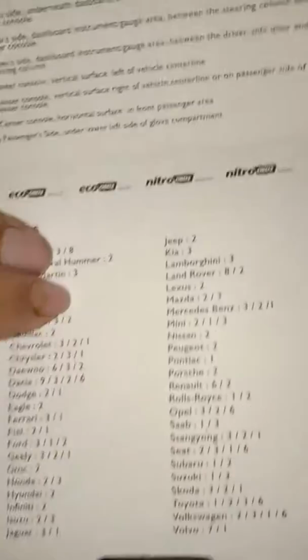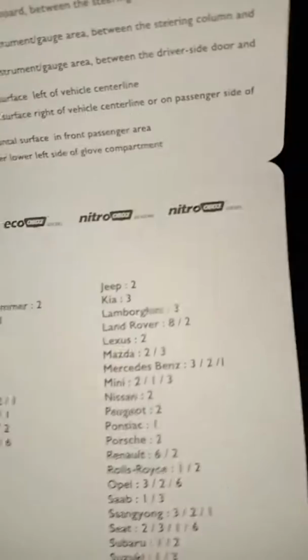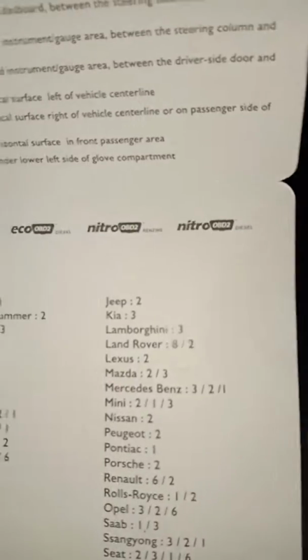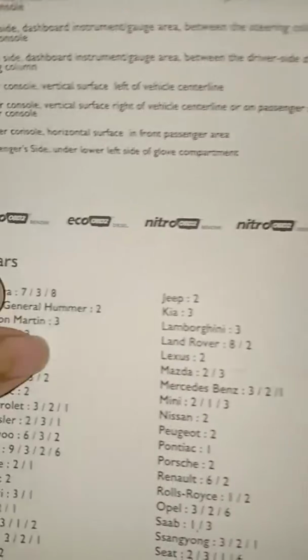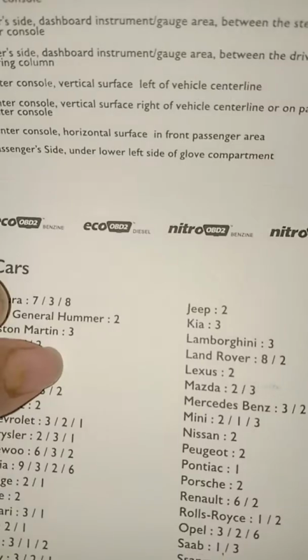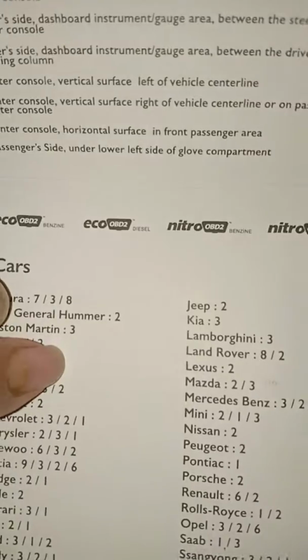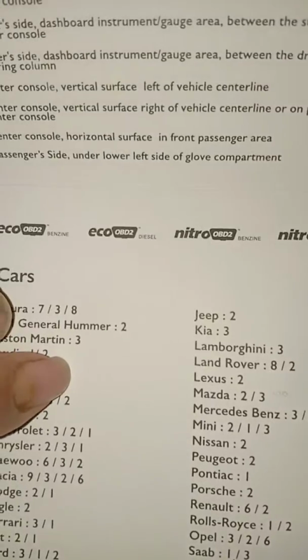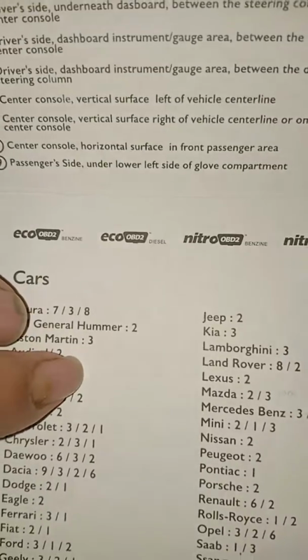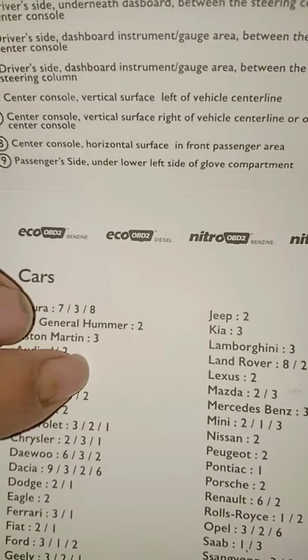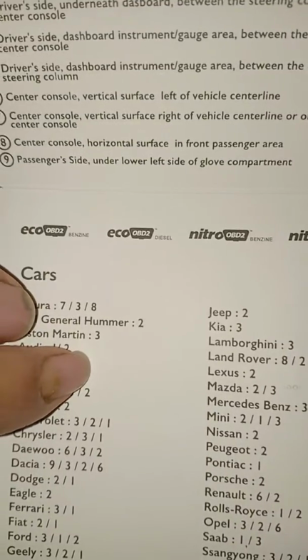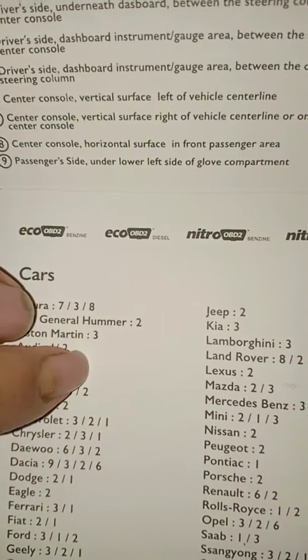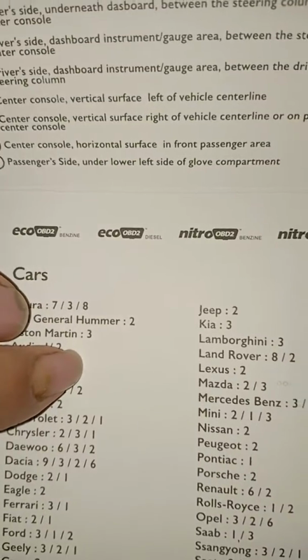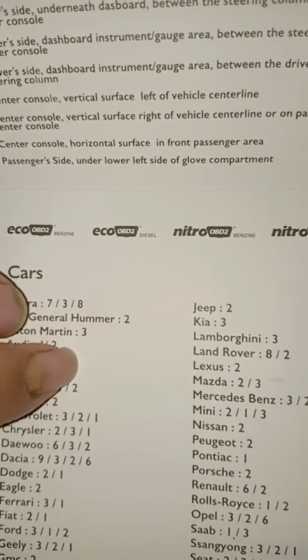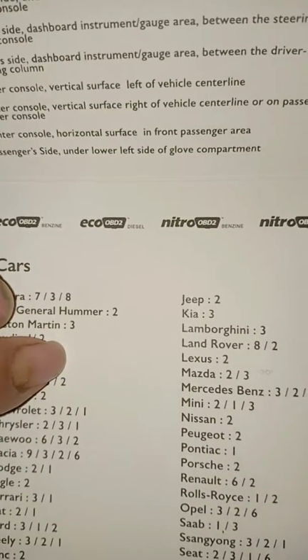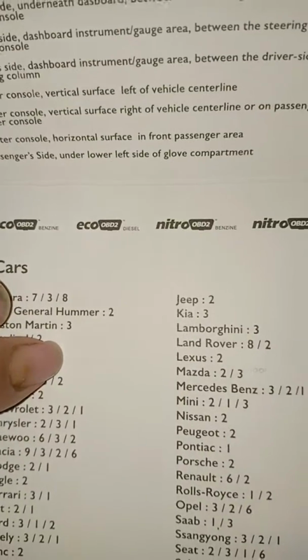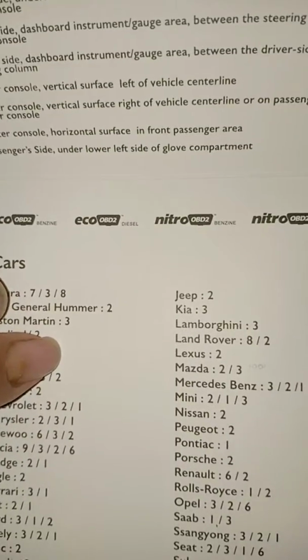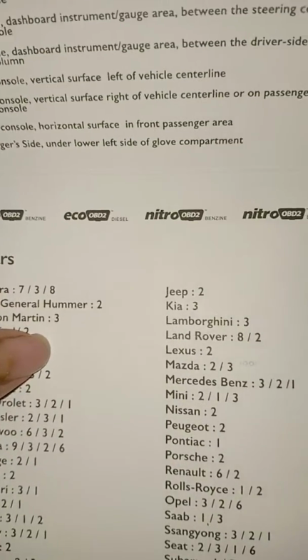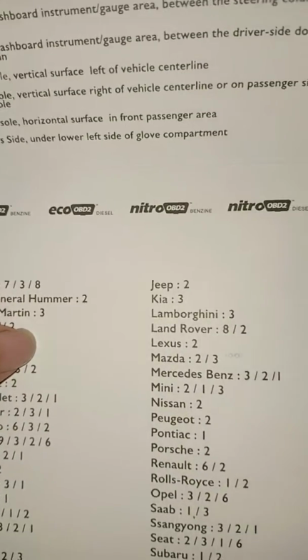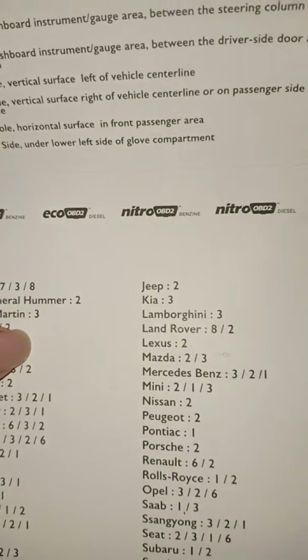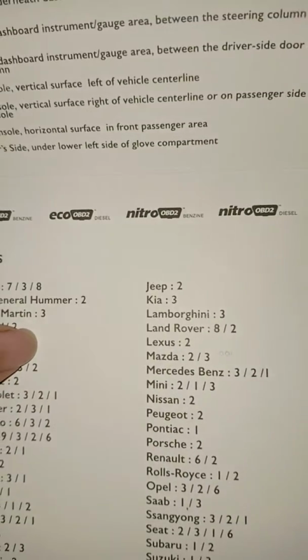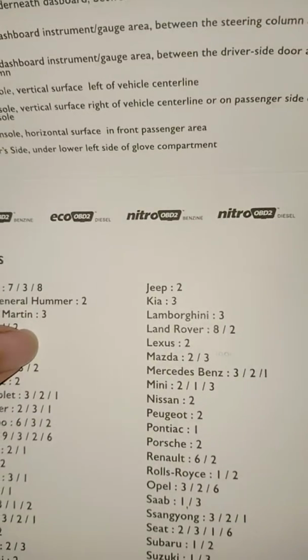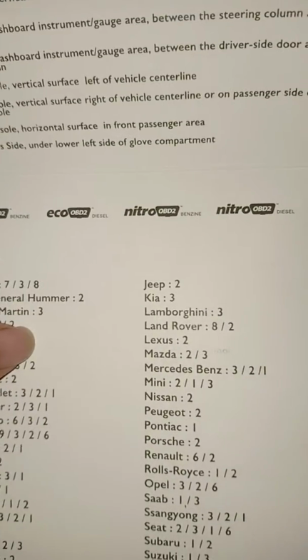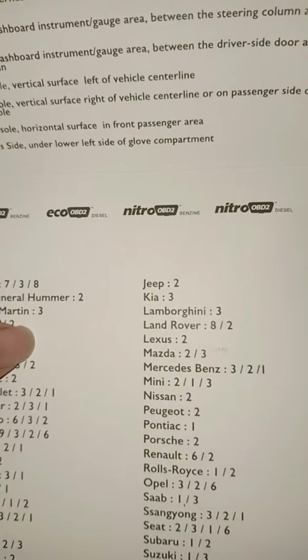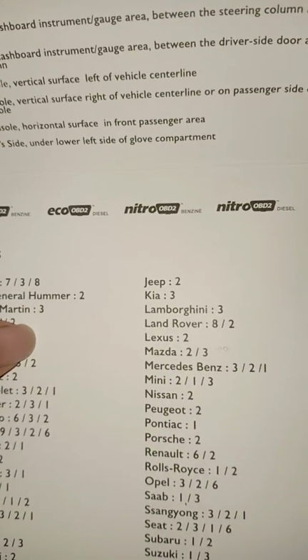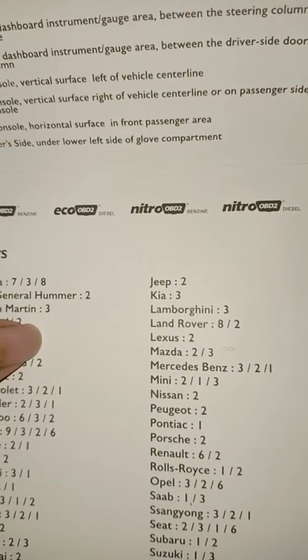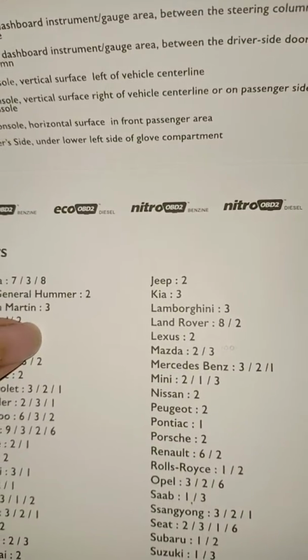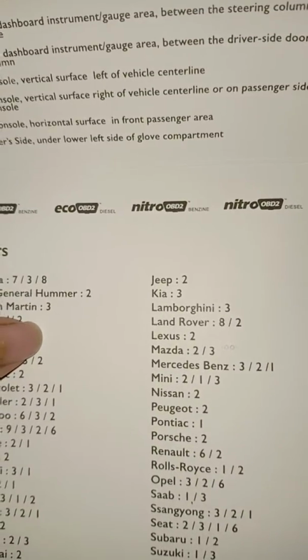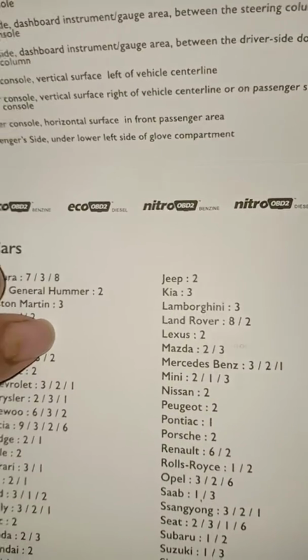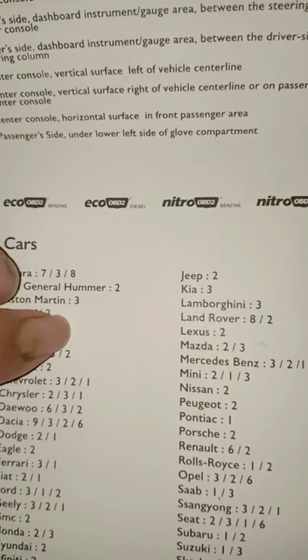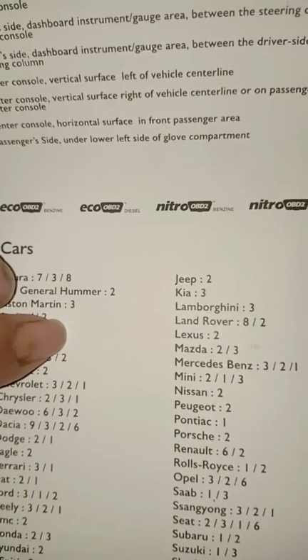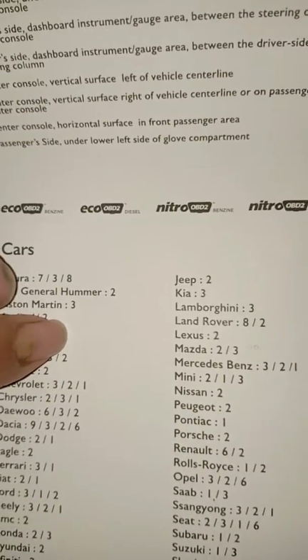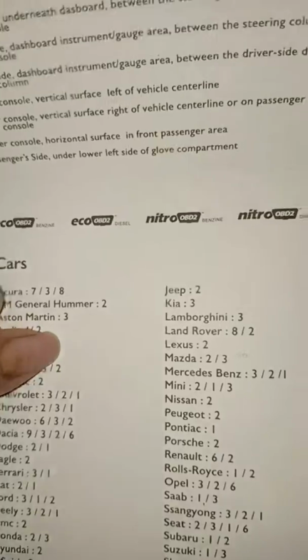We do have some other products like OBD Benzene, Diesel, Benzene and Diesel, OBD Nitro — those are really good.